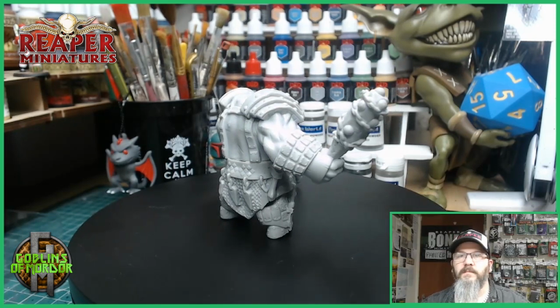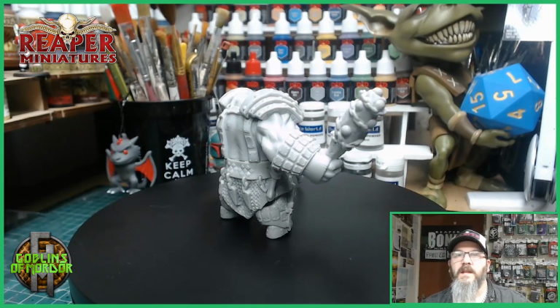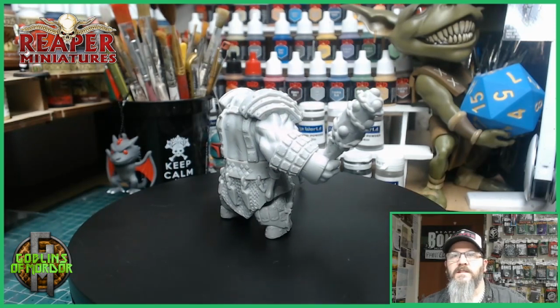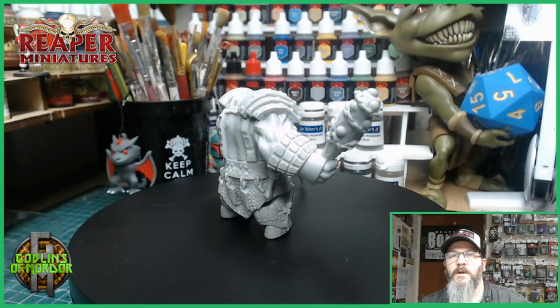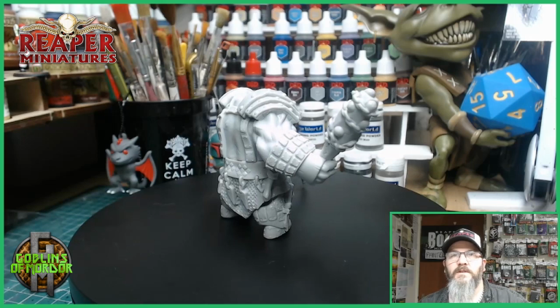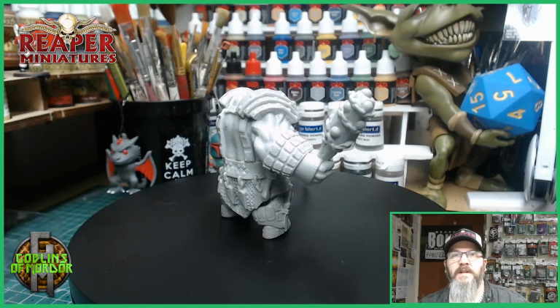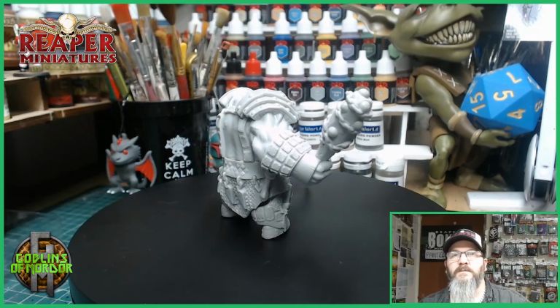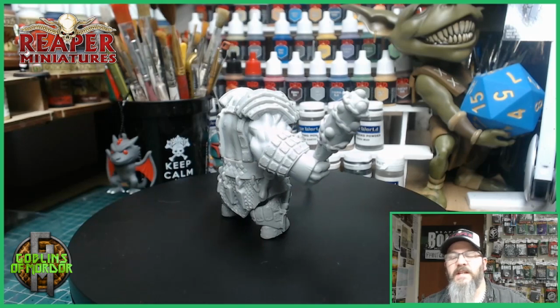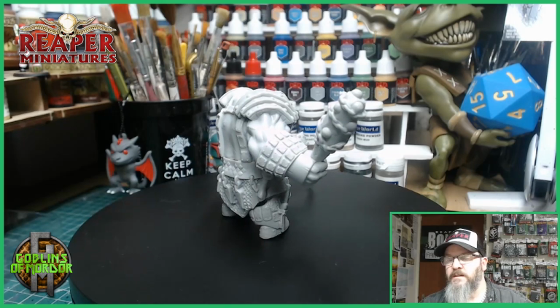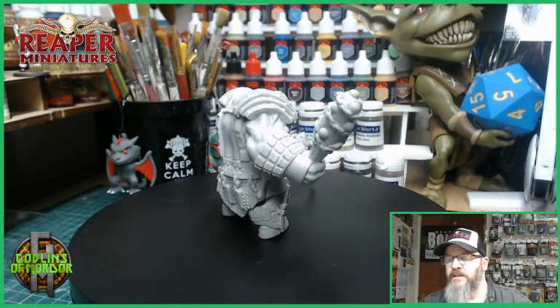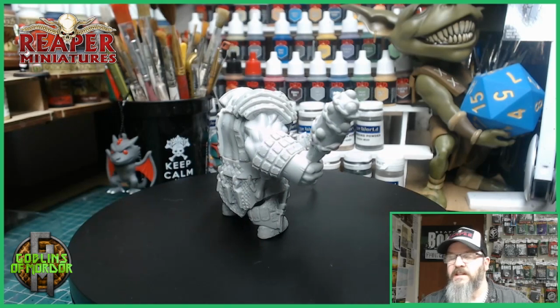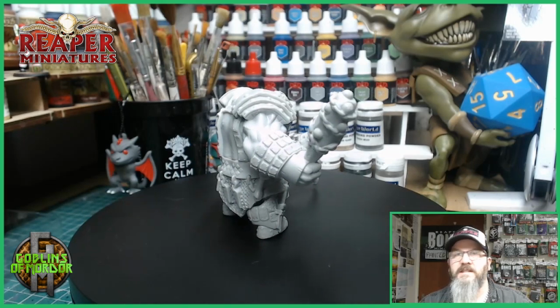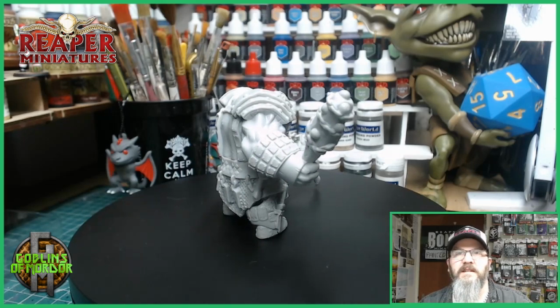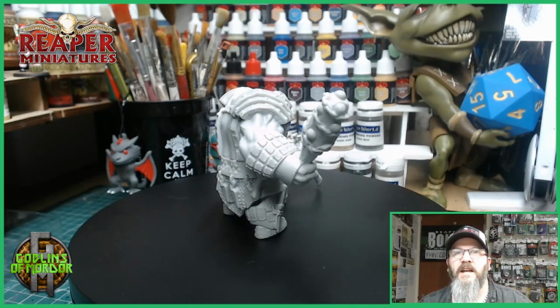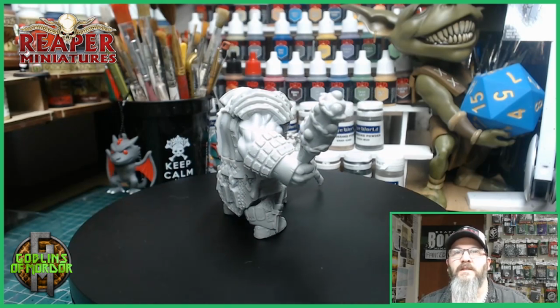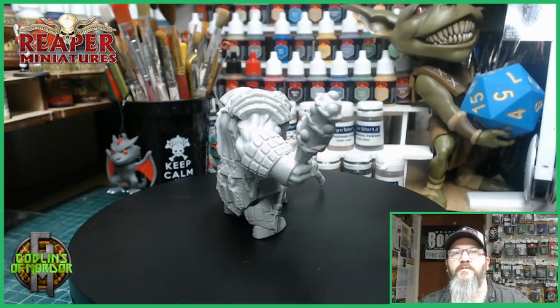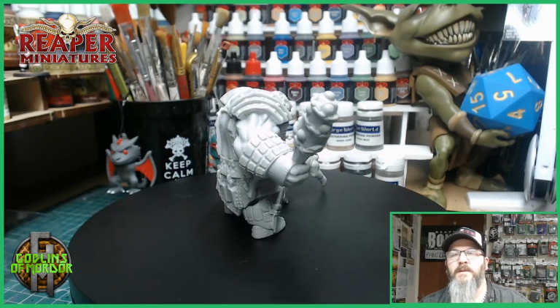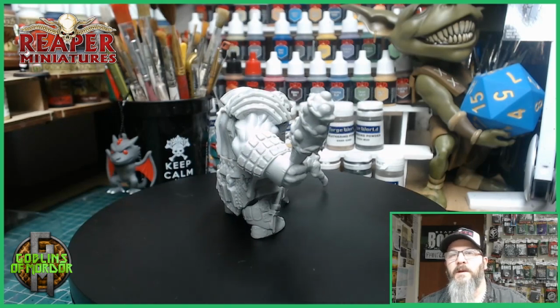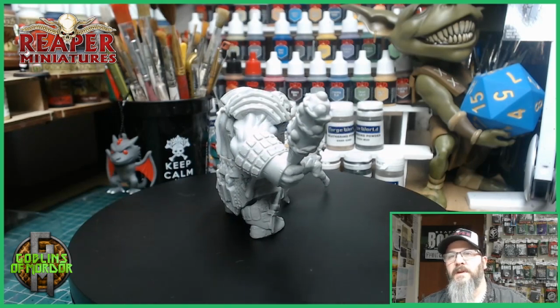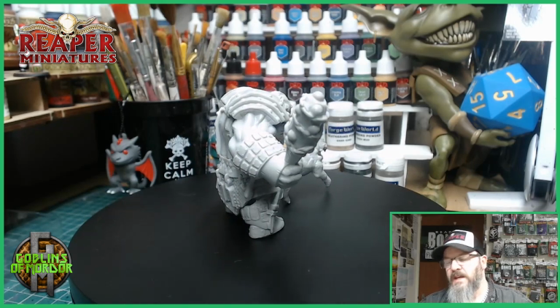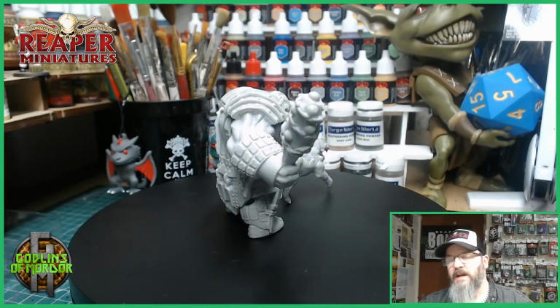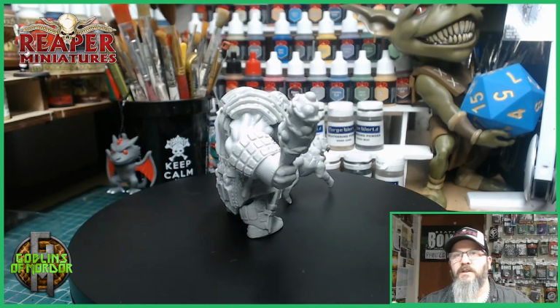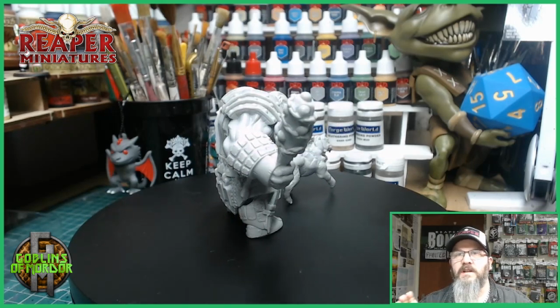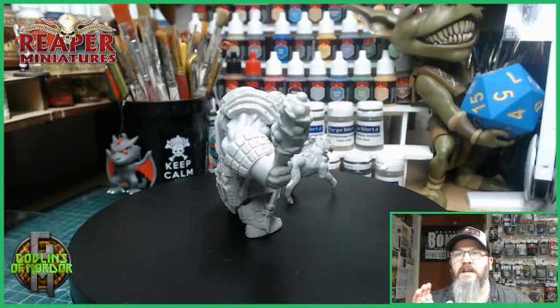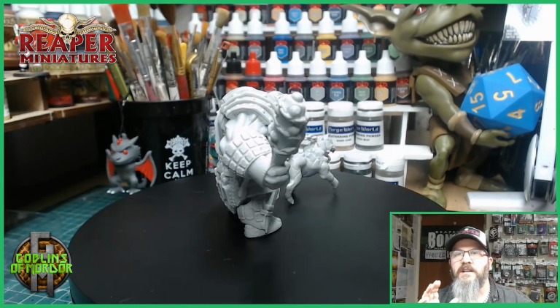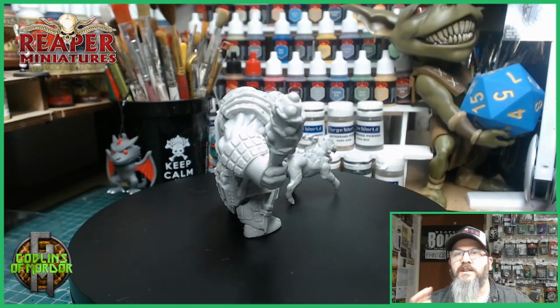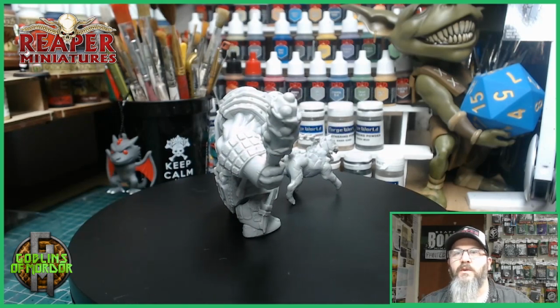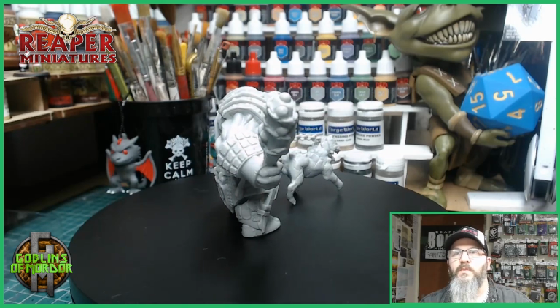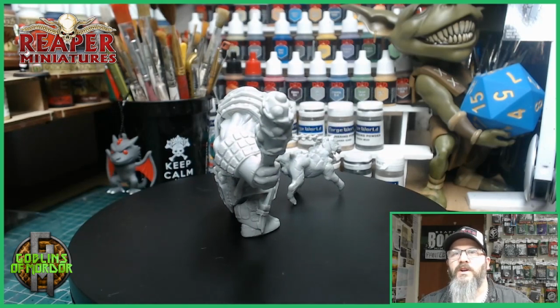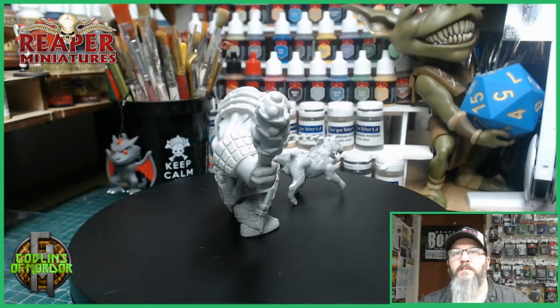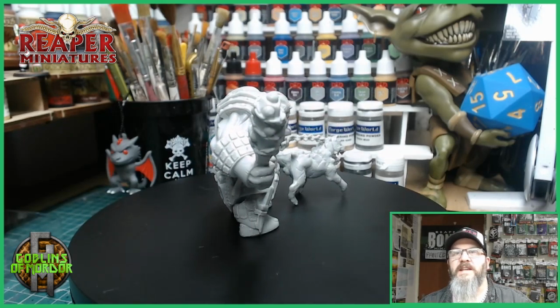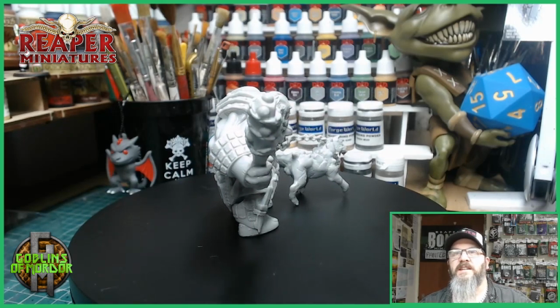What I'm going to do now is get this guy all primed up, and we're going to go and work on the base together.